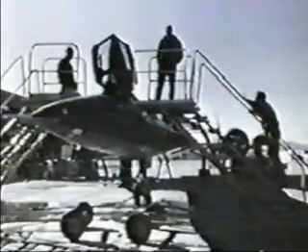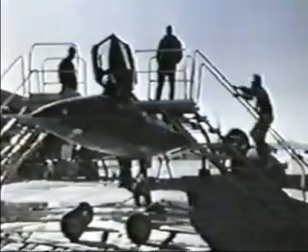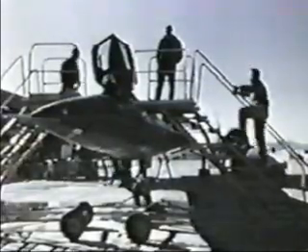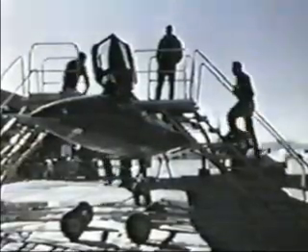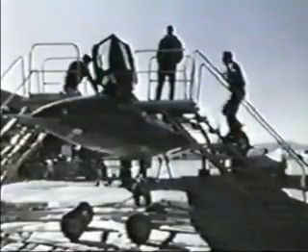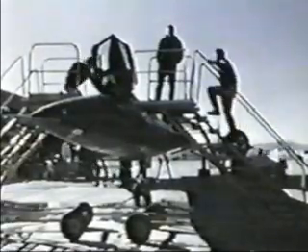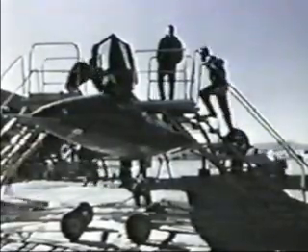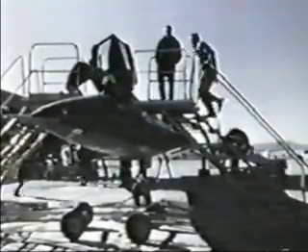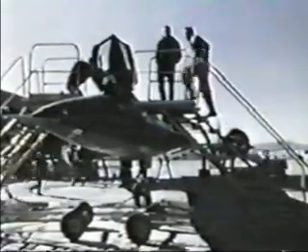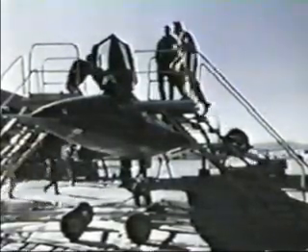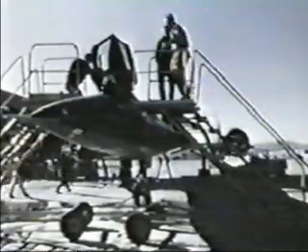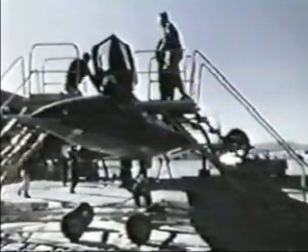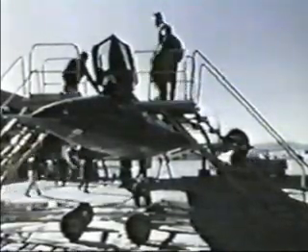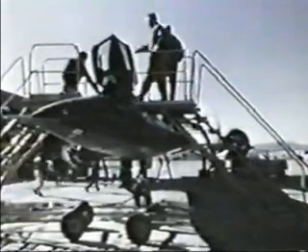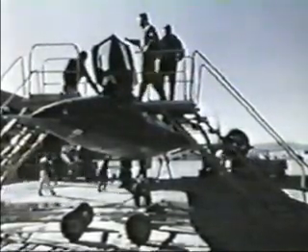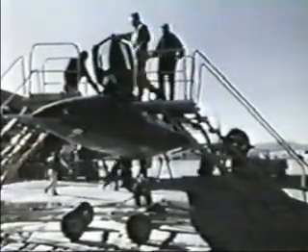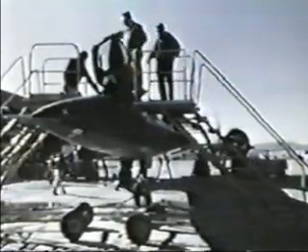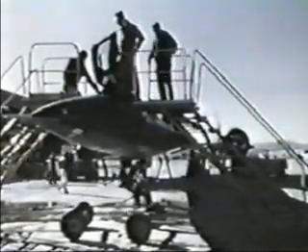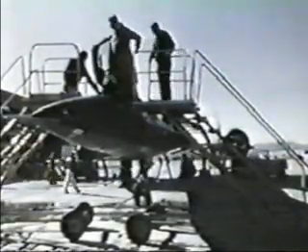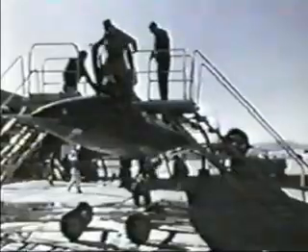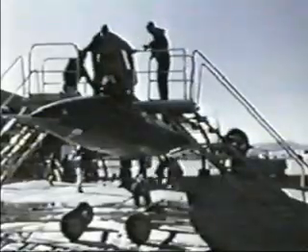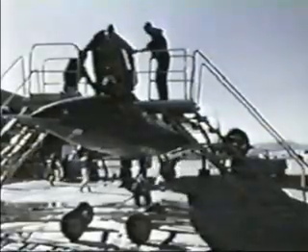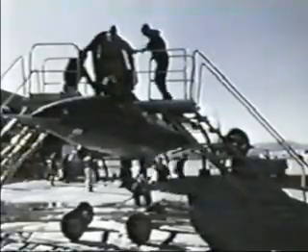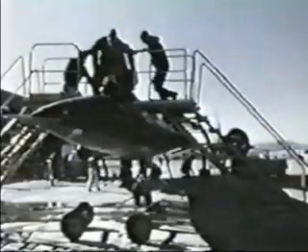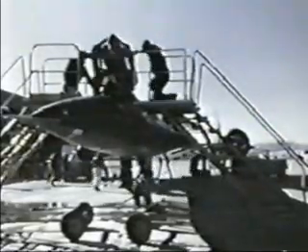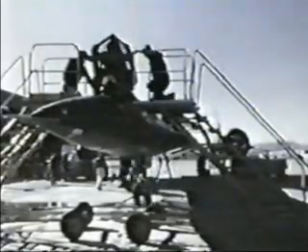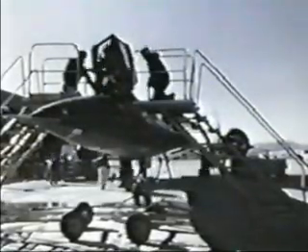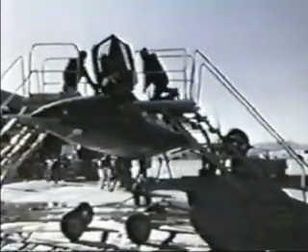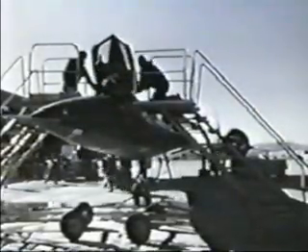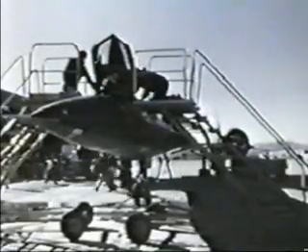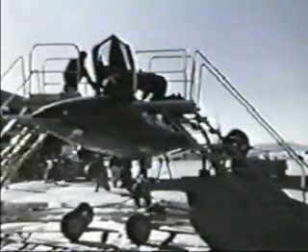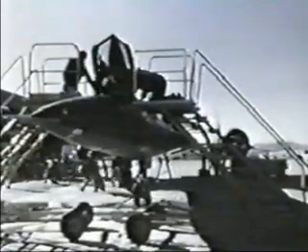All was then in readiness for the first flight of the MD-21. The flight was conducted on December 22, 1964.